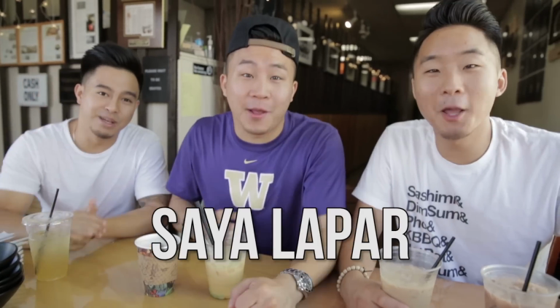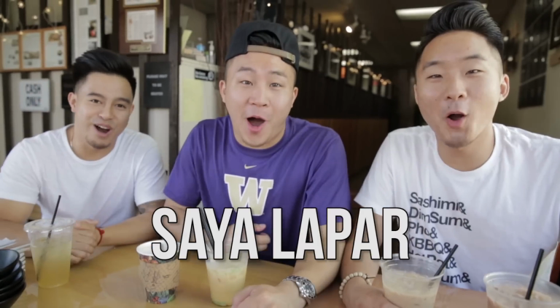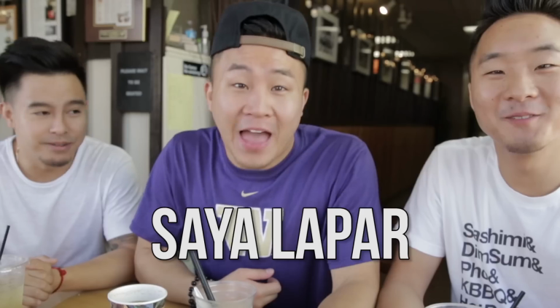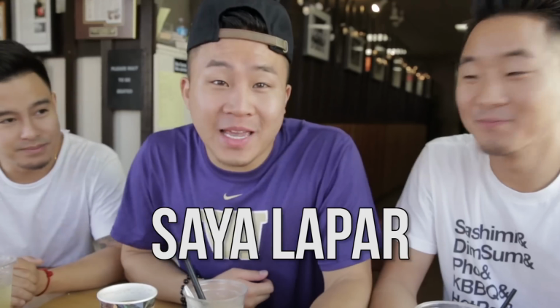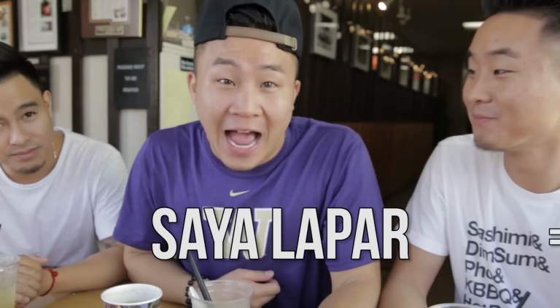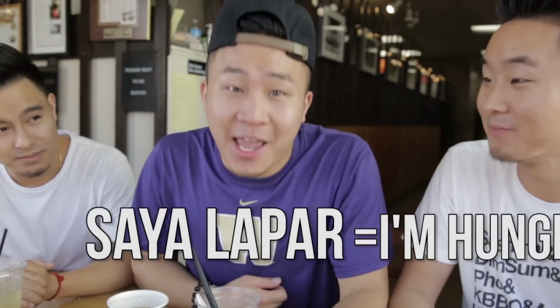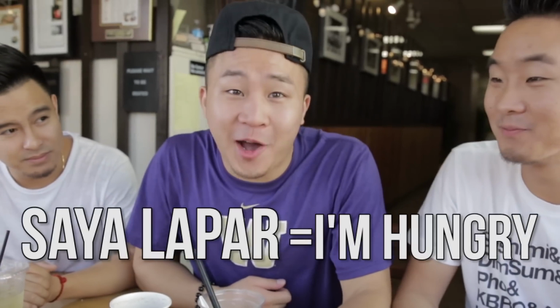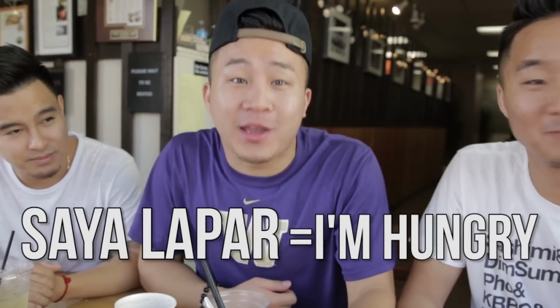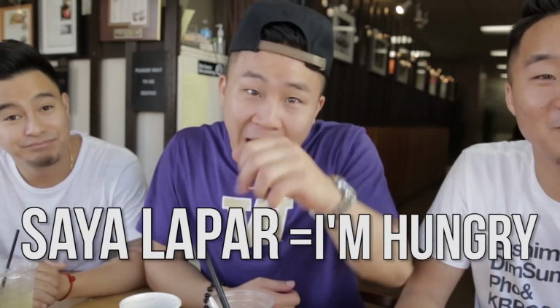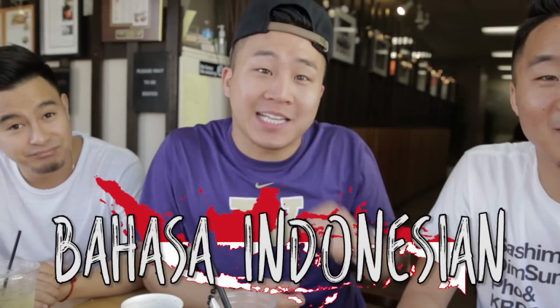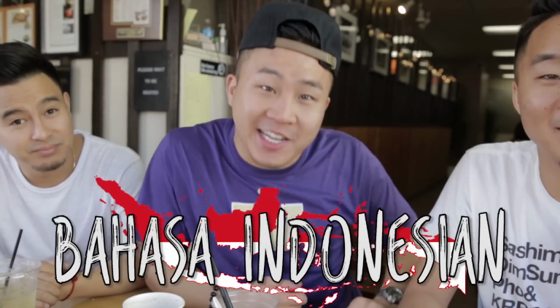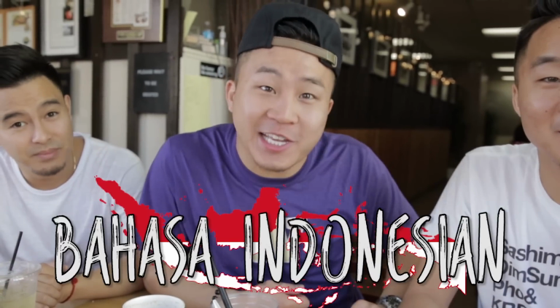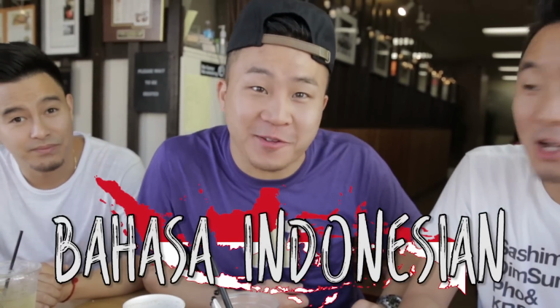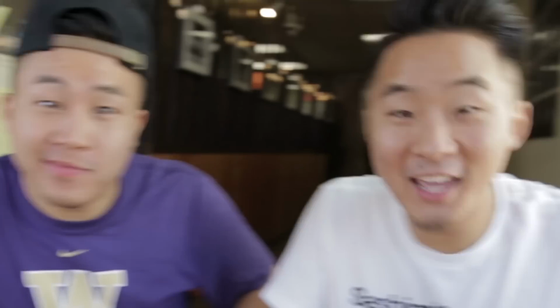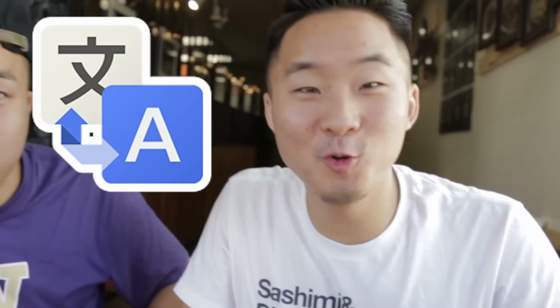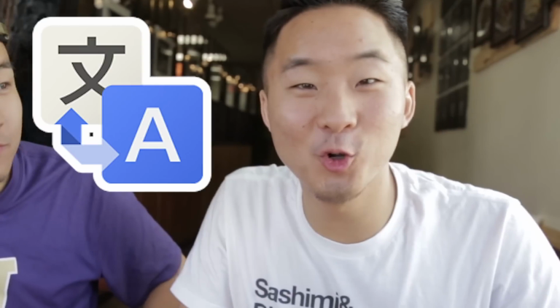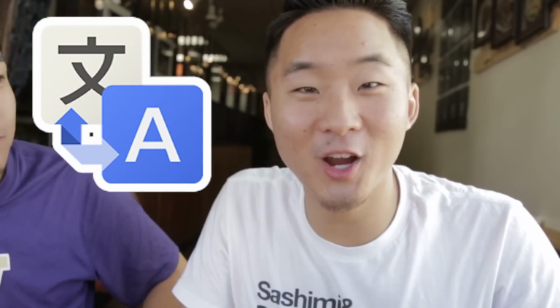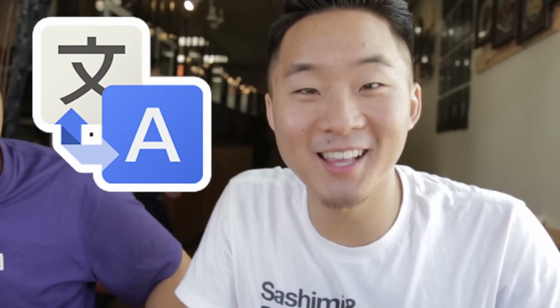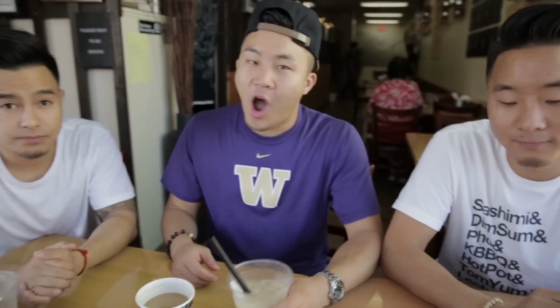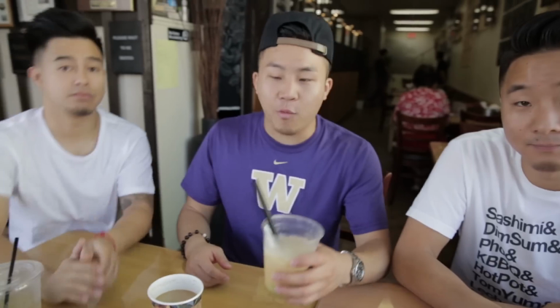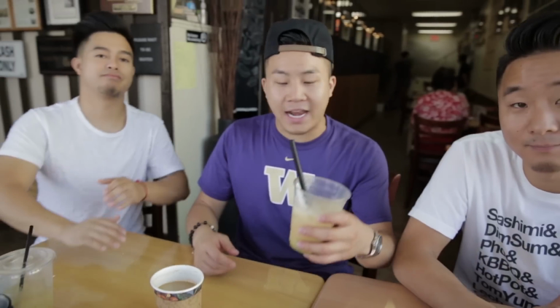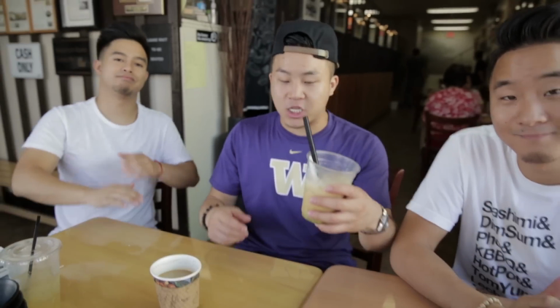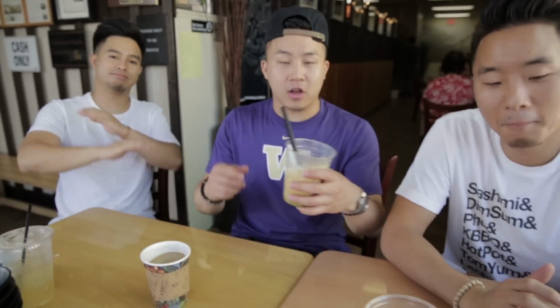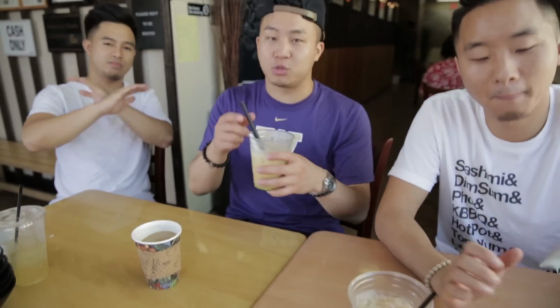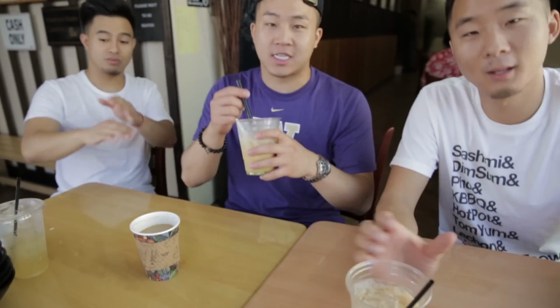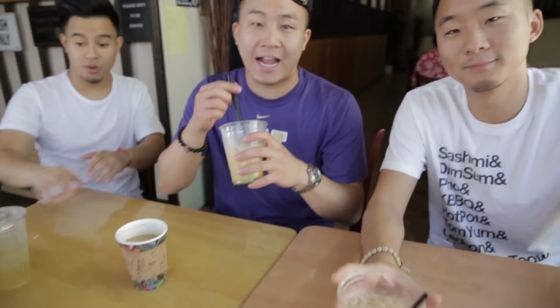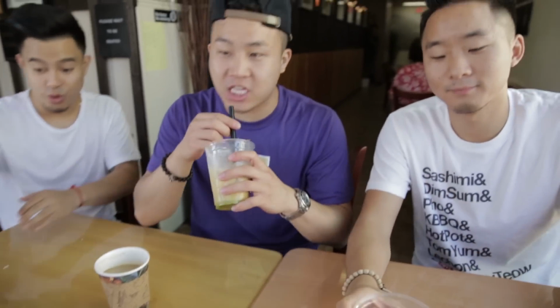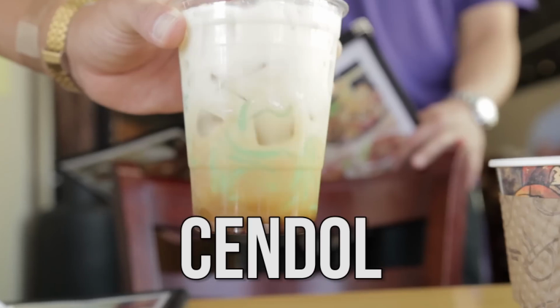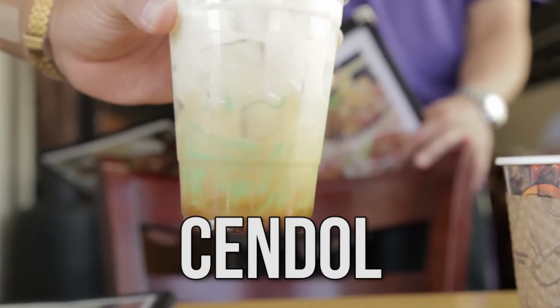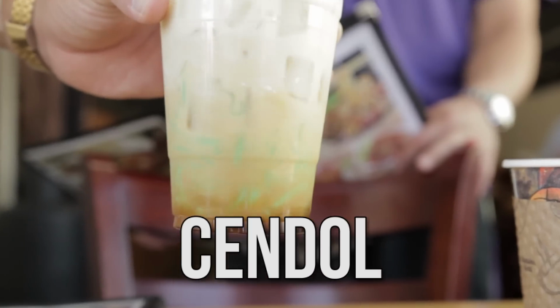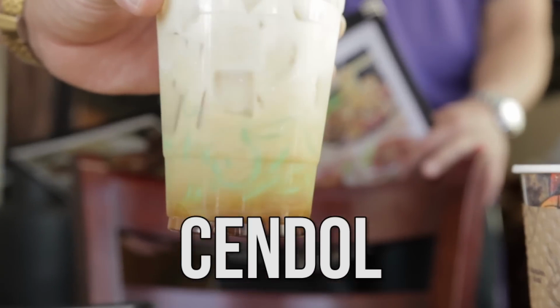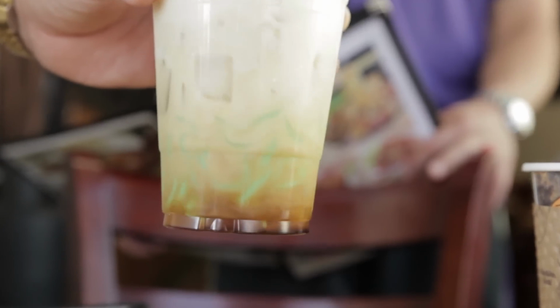Saya lapar — that means I am hungry in Bahasa Indonesian. Thank you, Google Translate. All right, we got to get started on some drinks because I got the chendol.